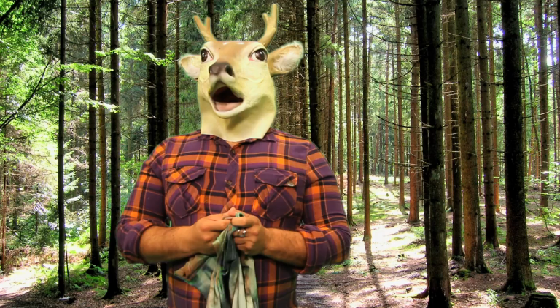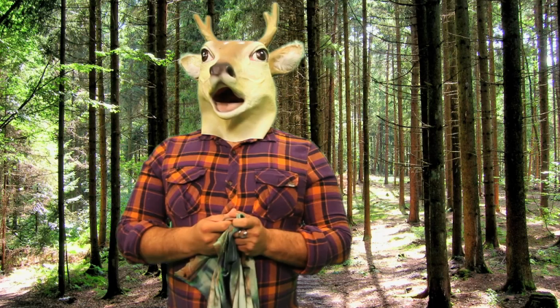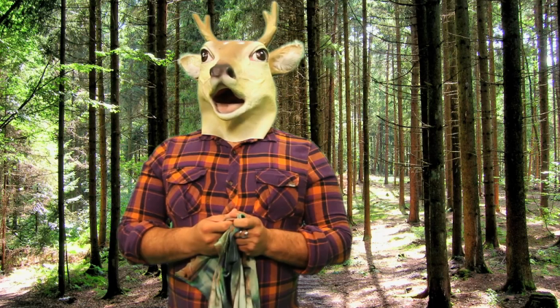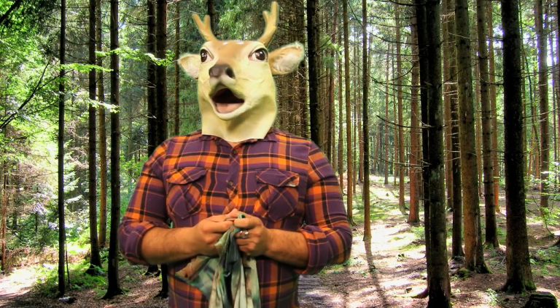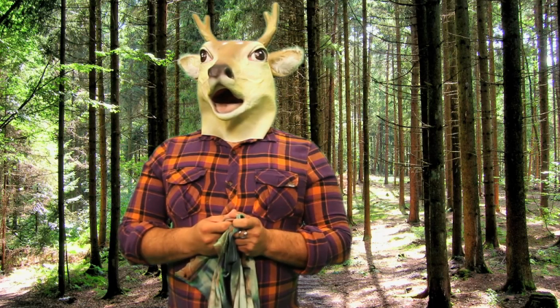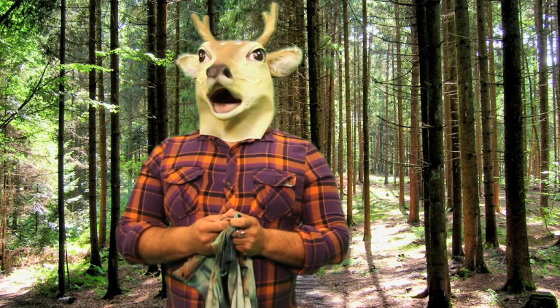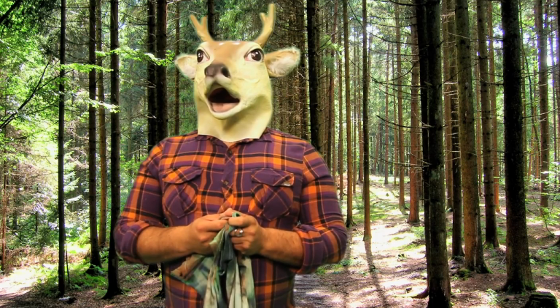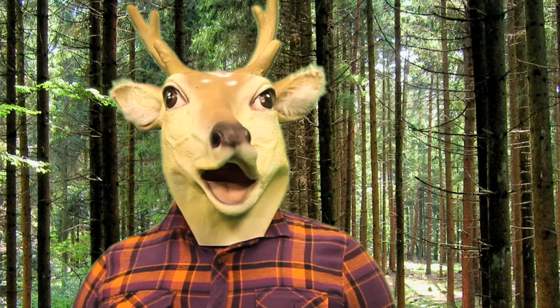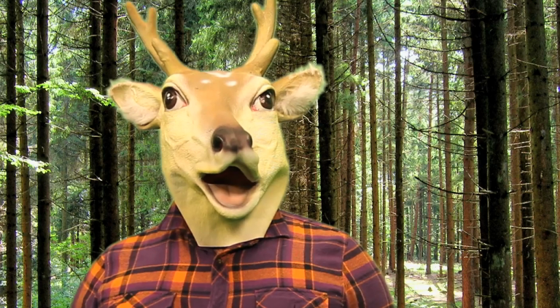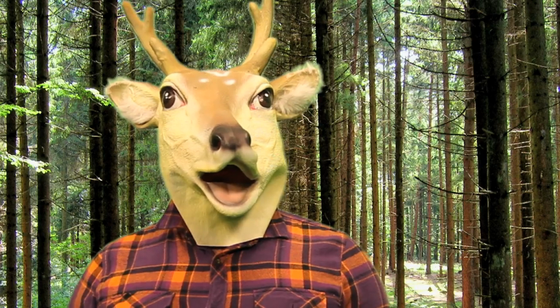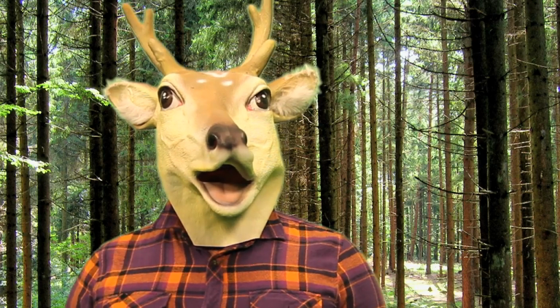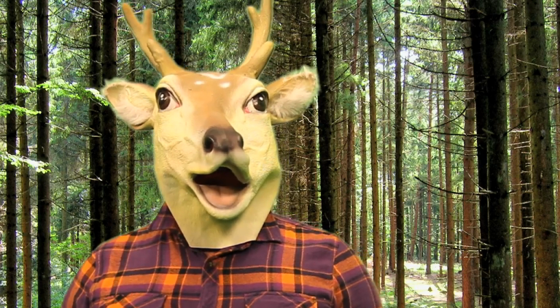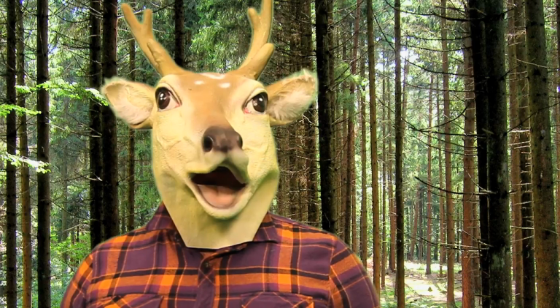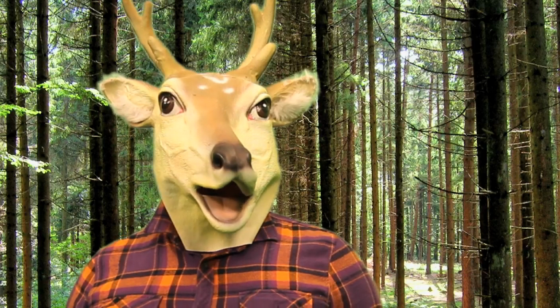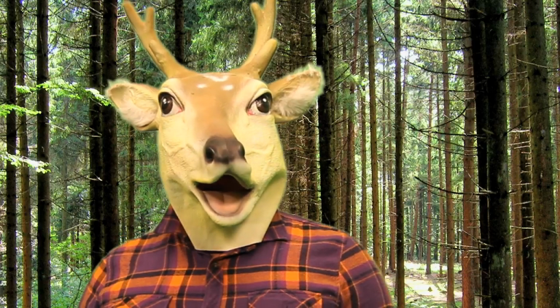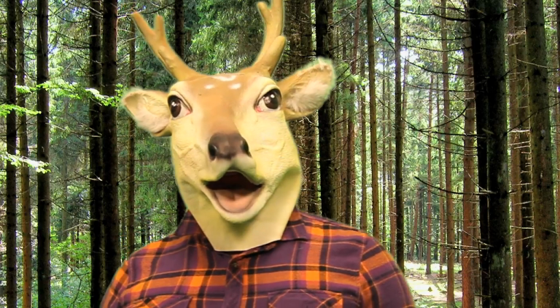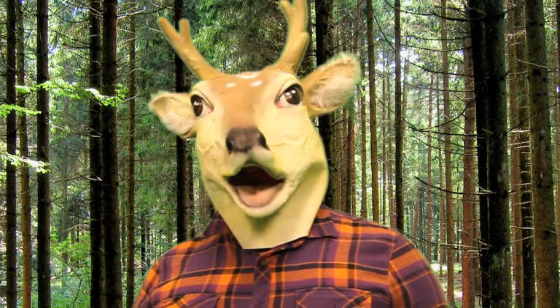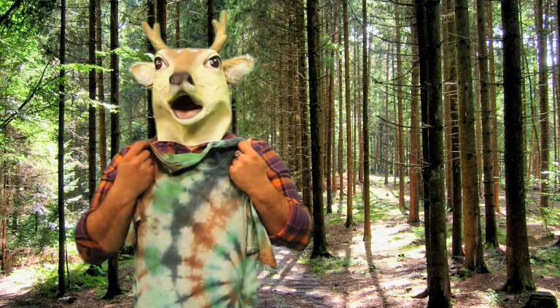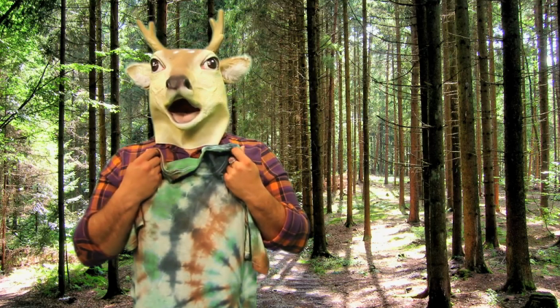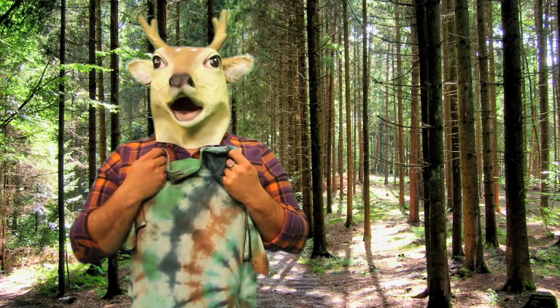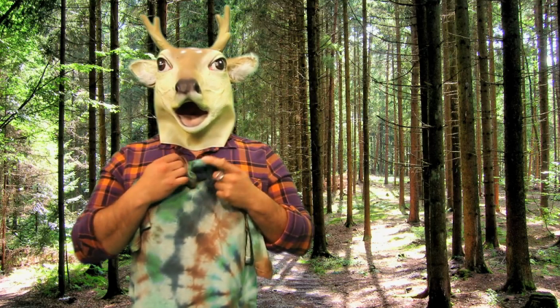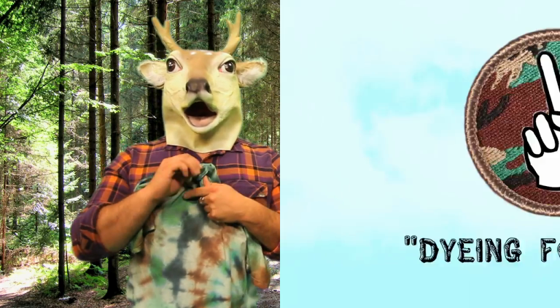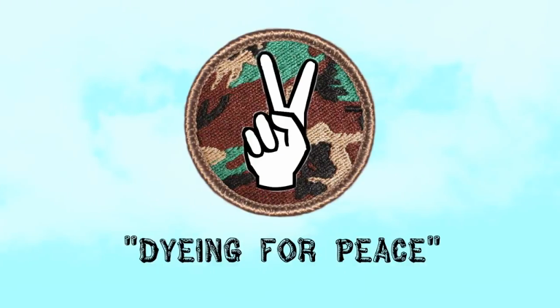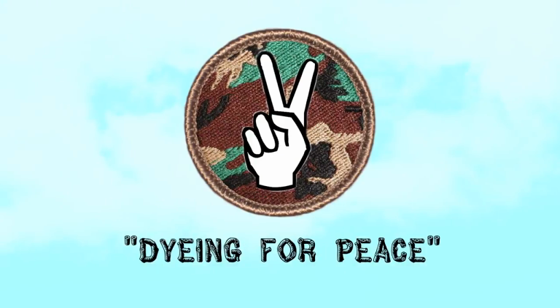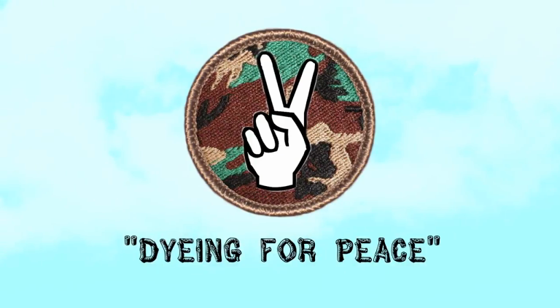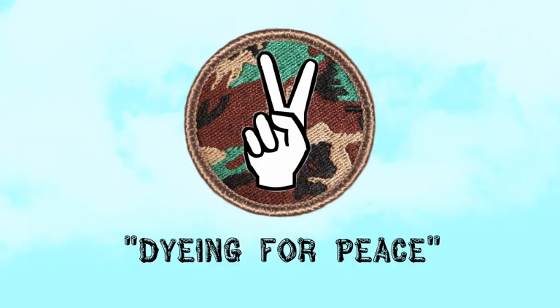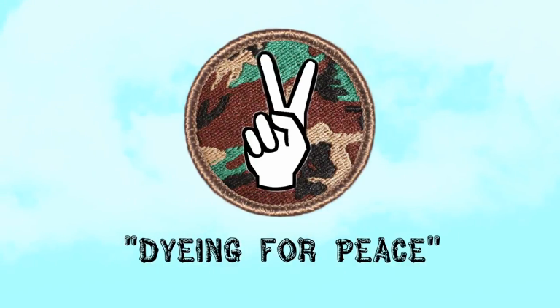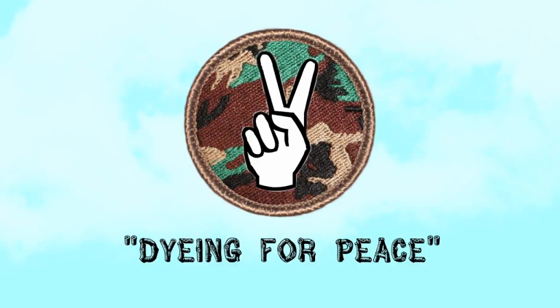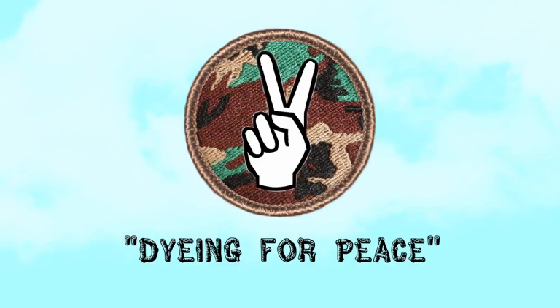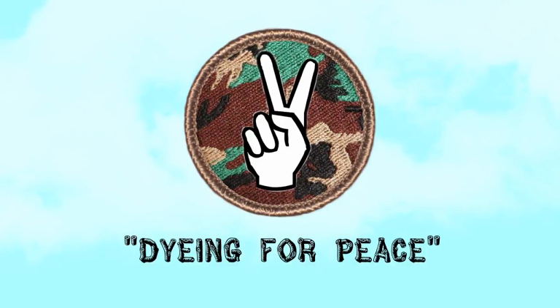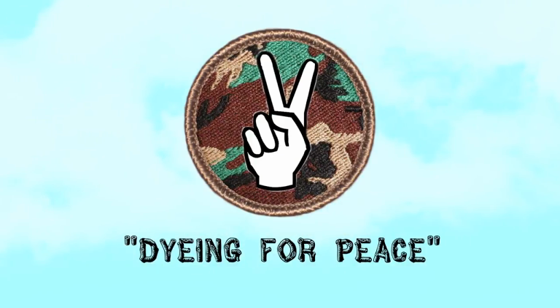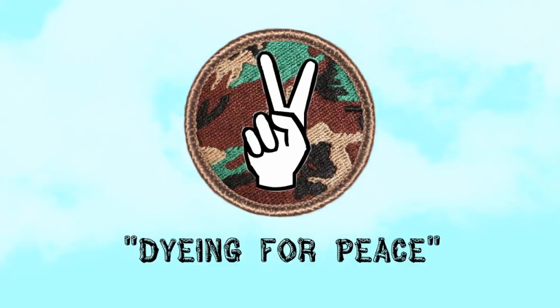Thanks a lot, guys. This is really gonna help me blend in, you know? I really appreciate it. Sweet! We just earned our Dyeing for Peace badge.